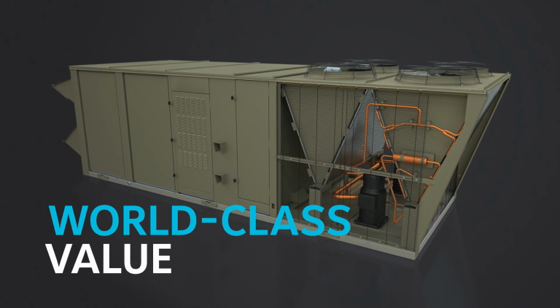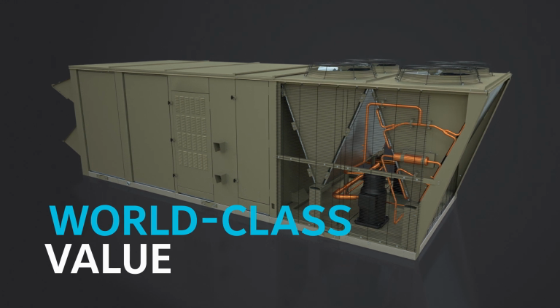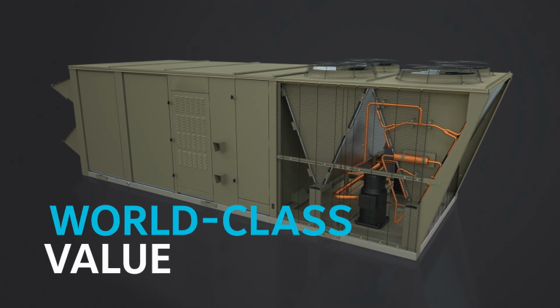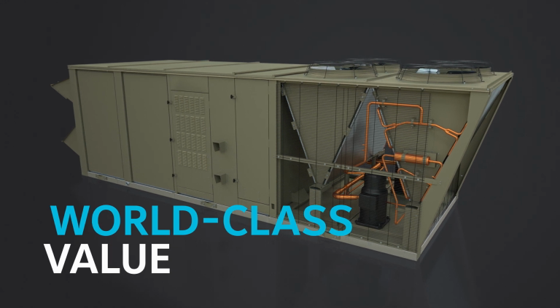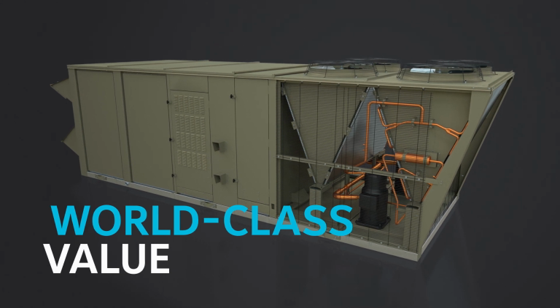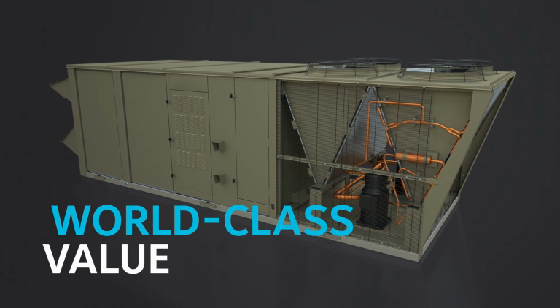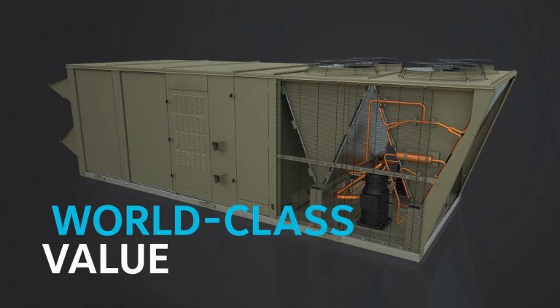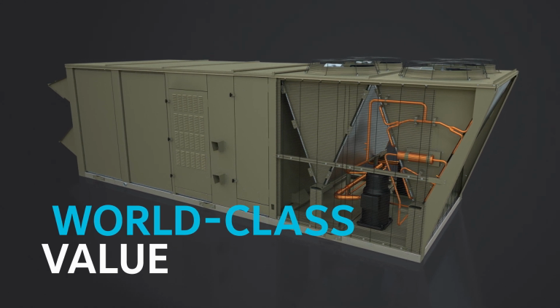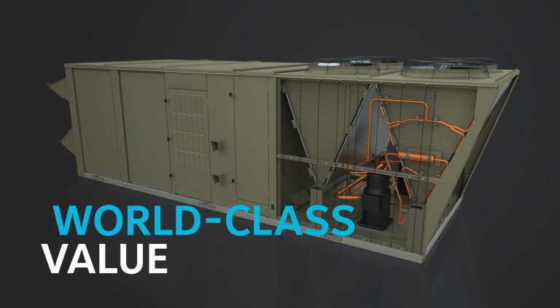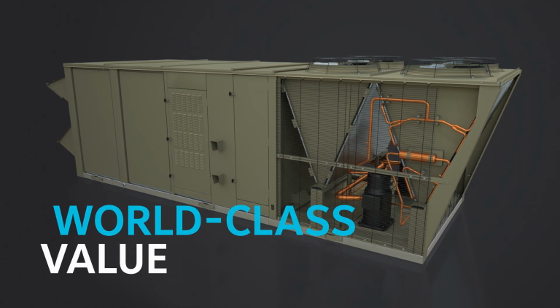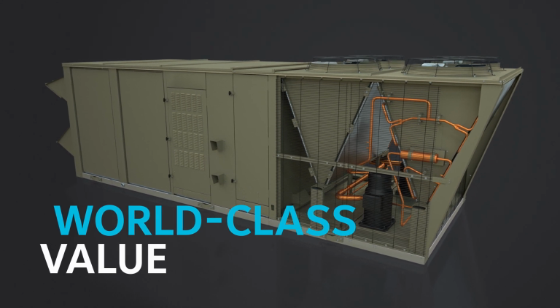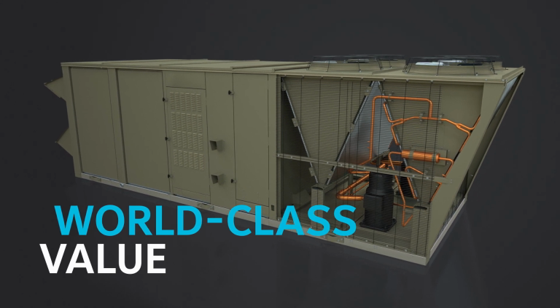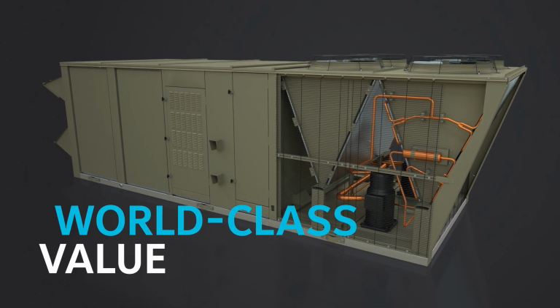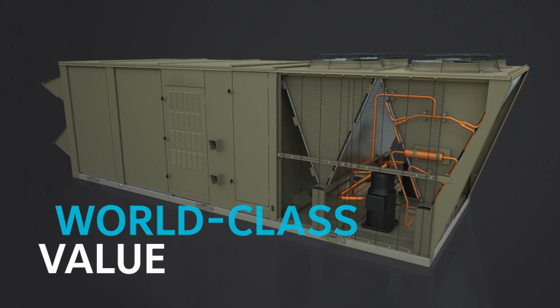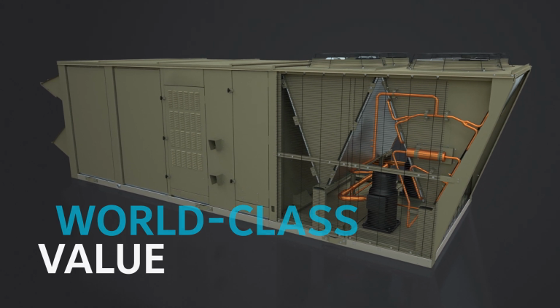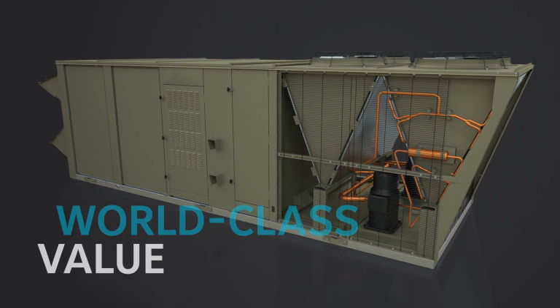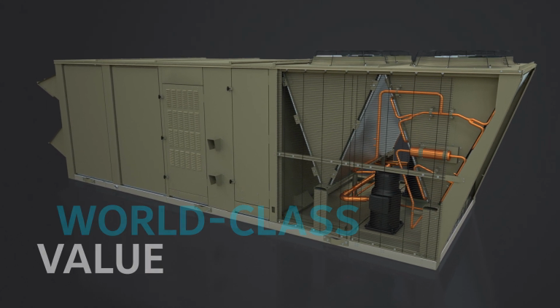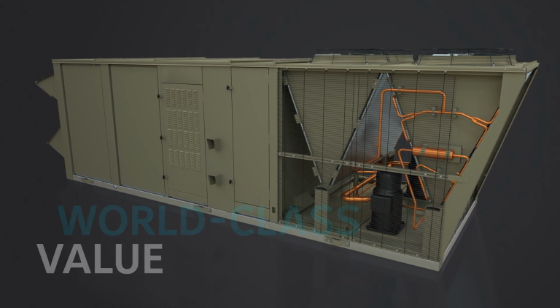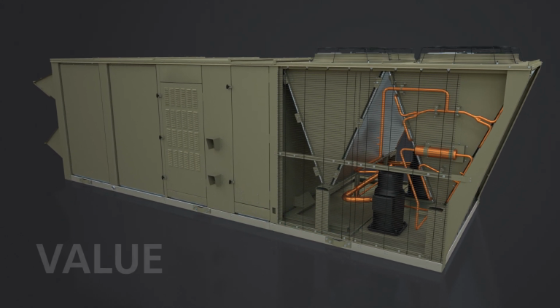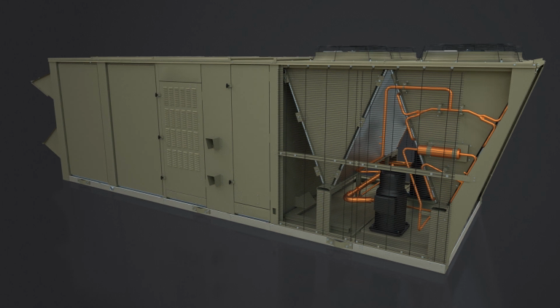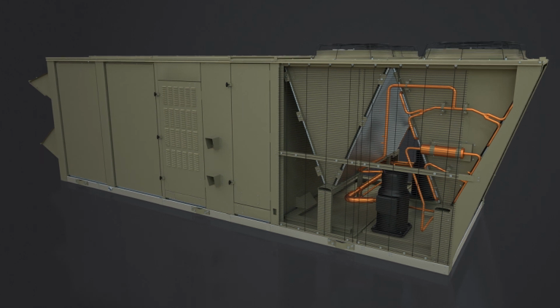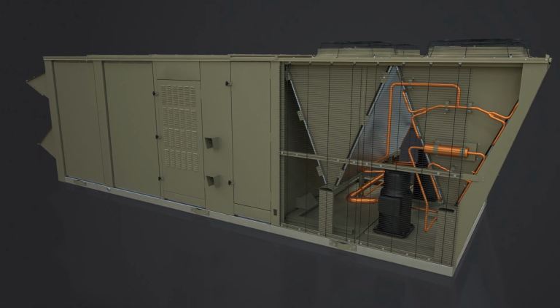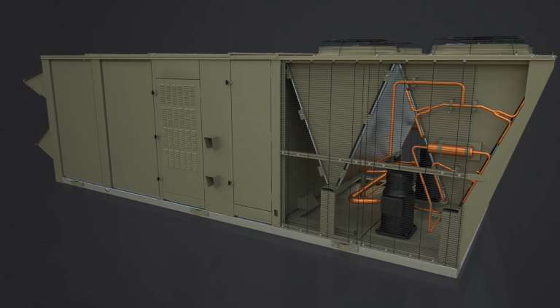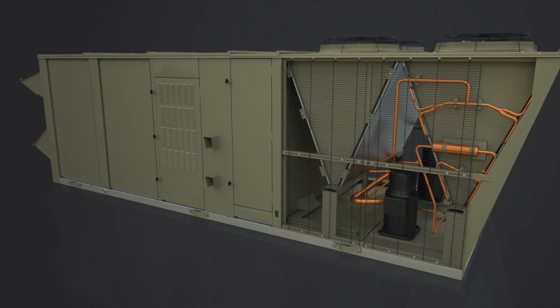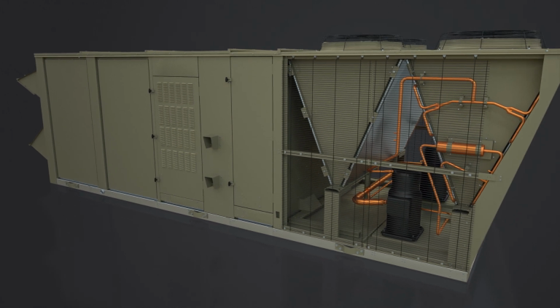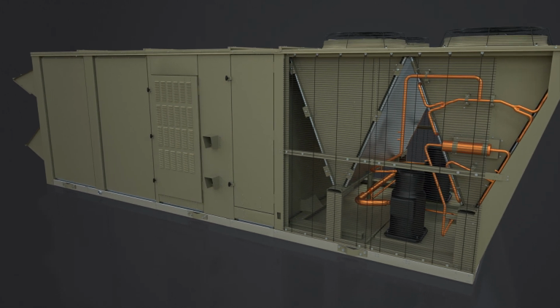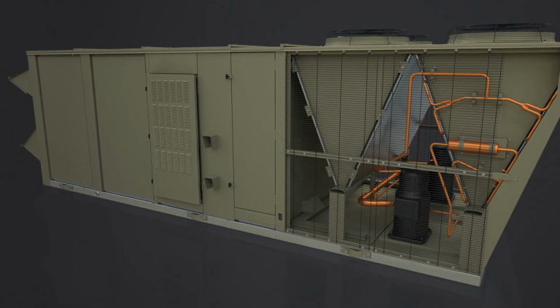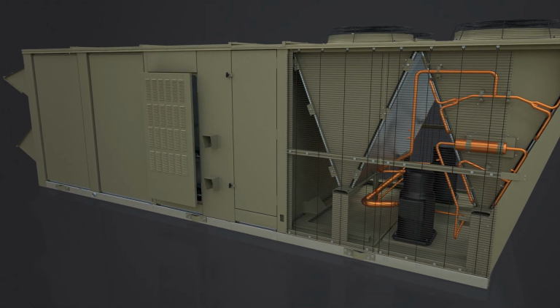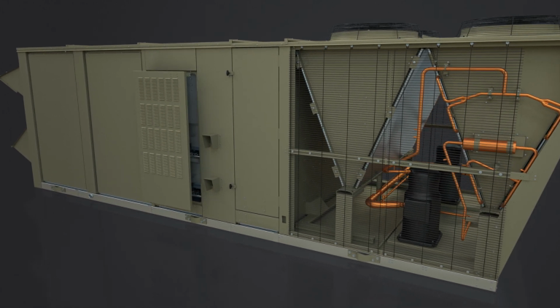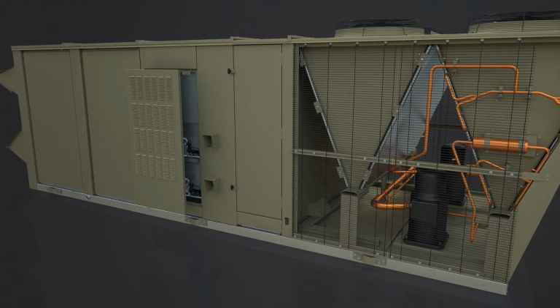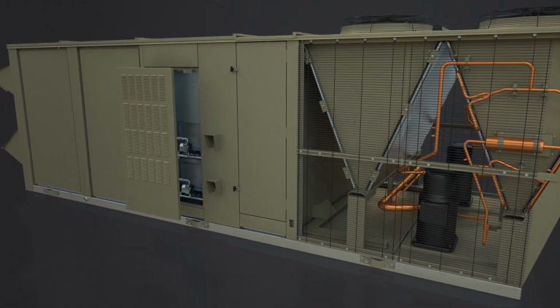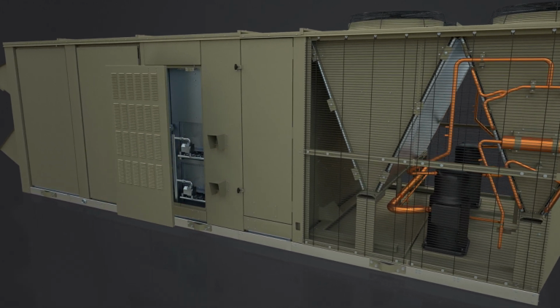With Select Rooftops, you typically get equivalent or higher part-load efficiency than comparable models from competitors, saving you more over the life of the unit with a shorter payback window.